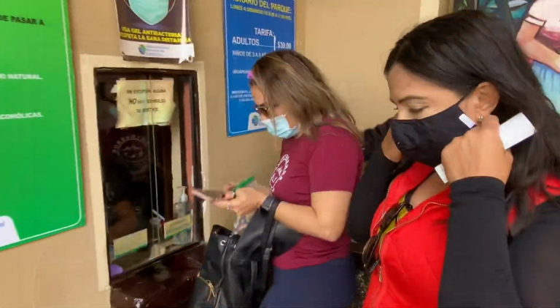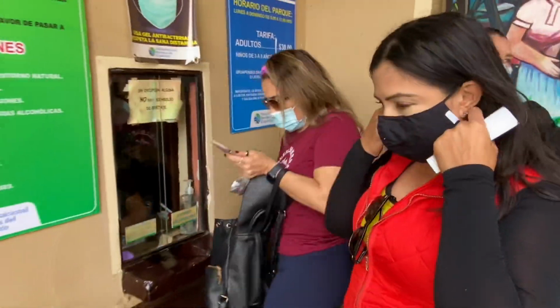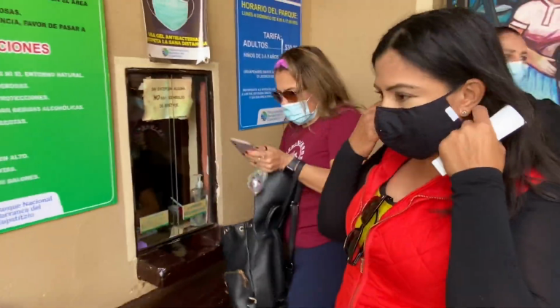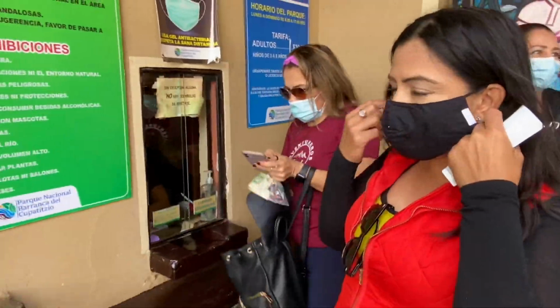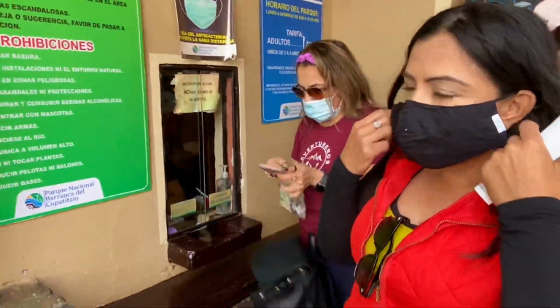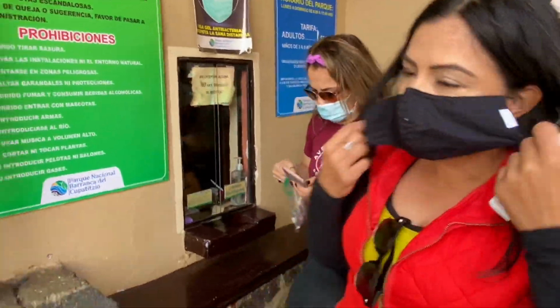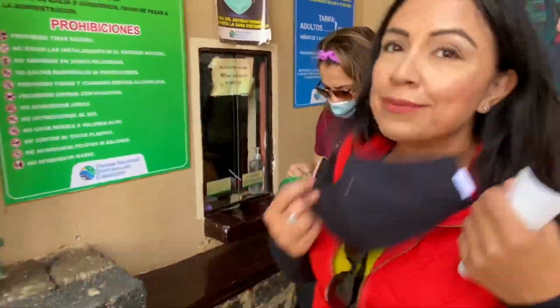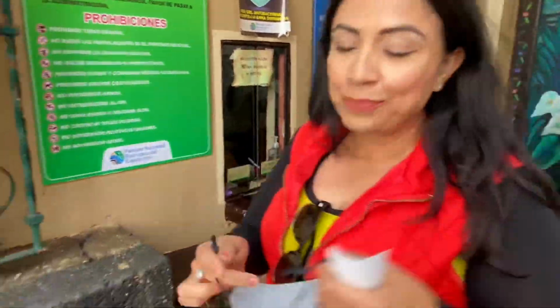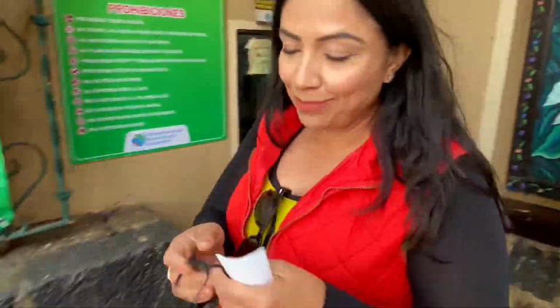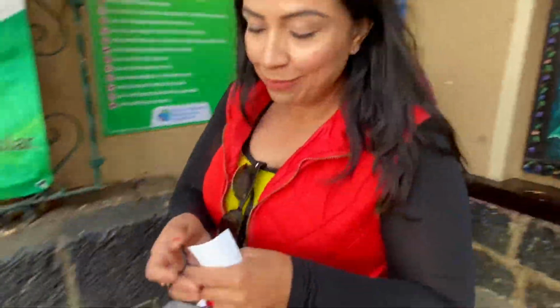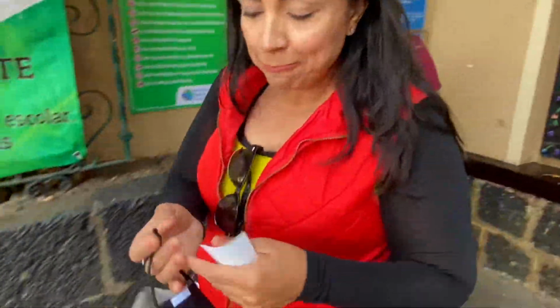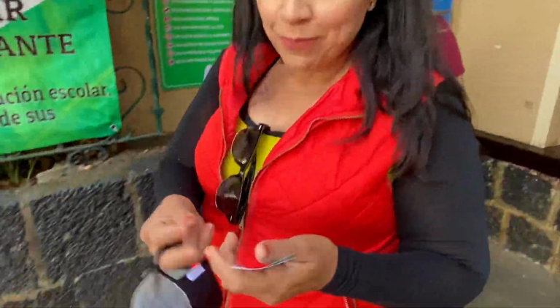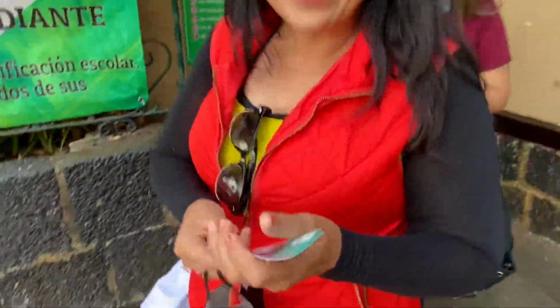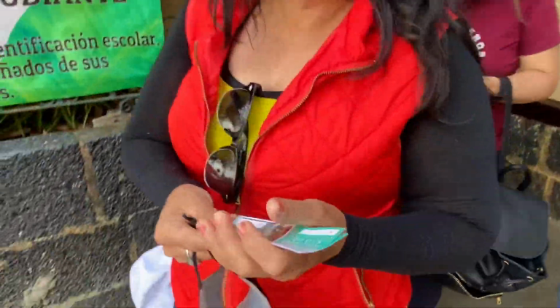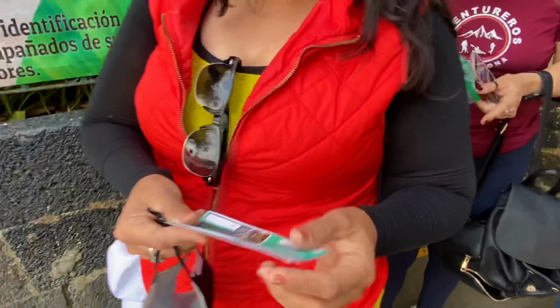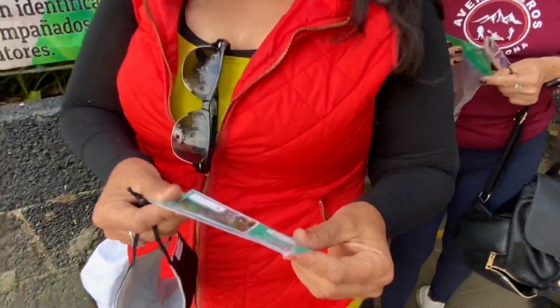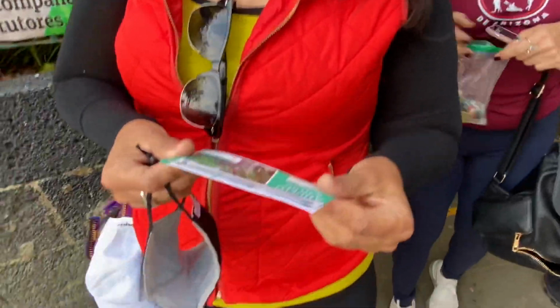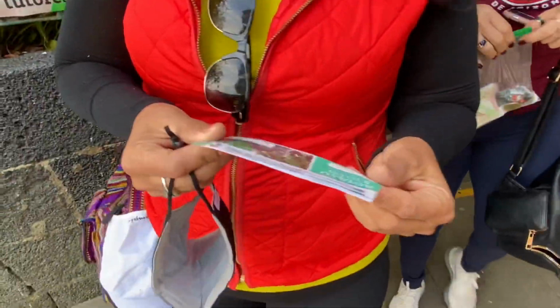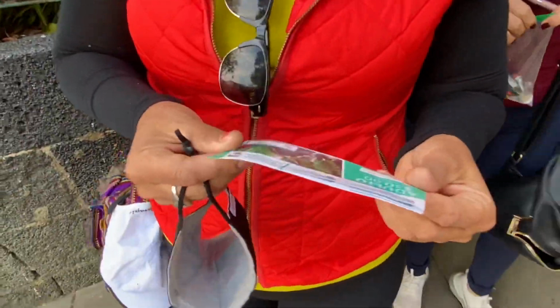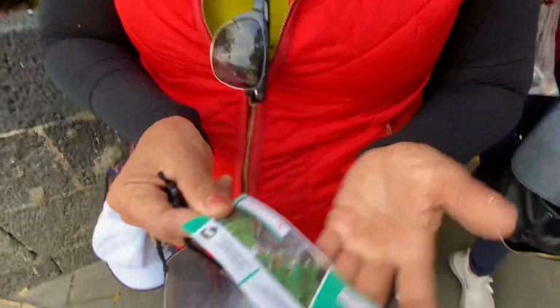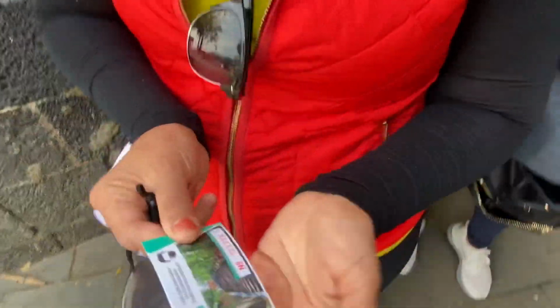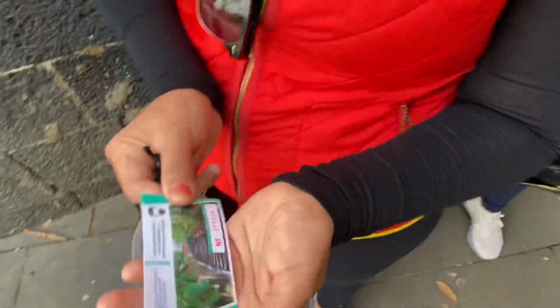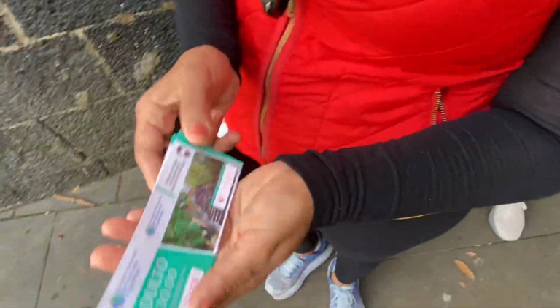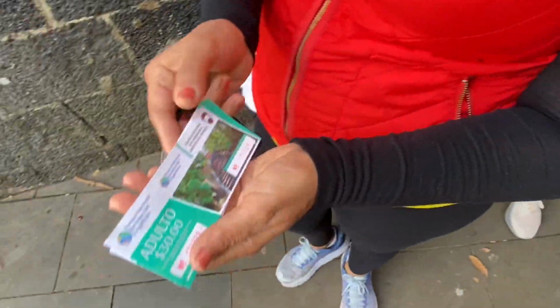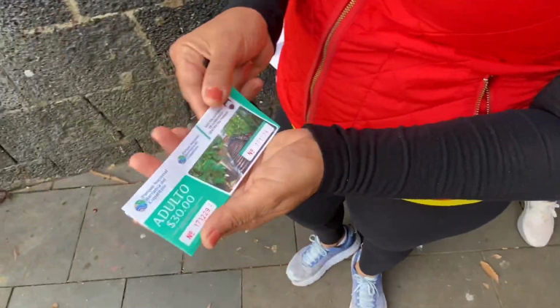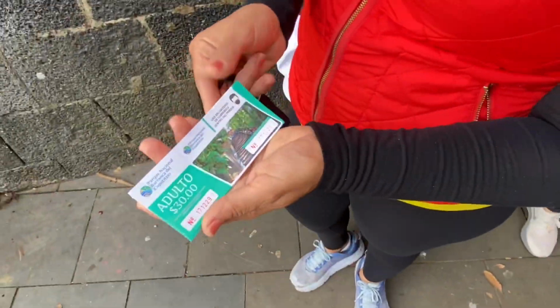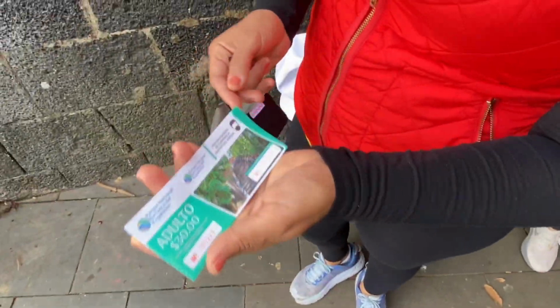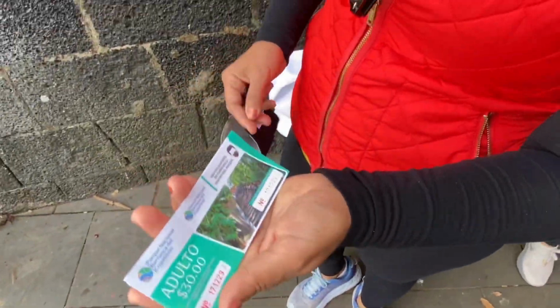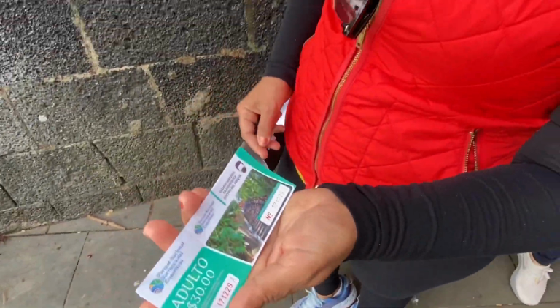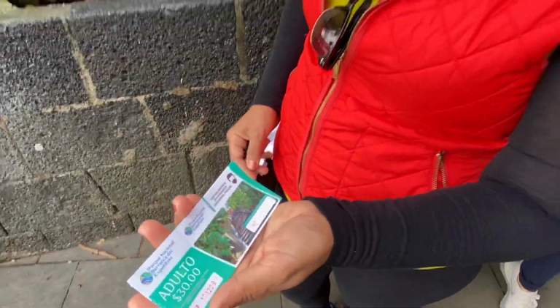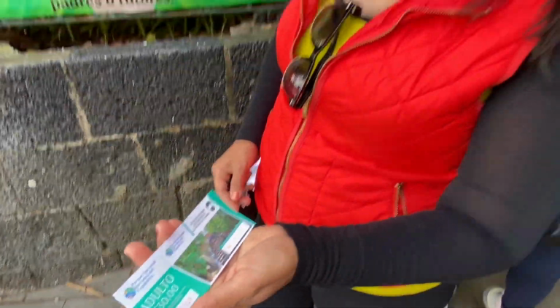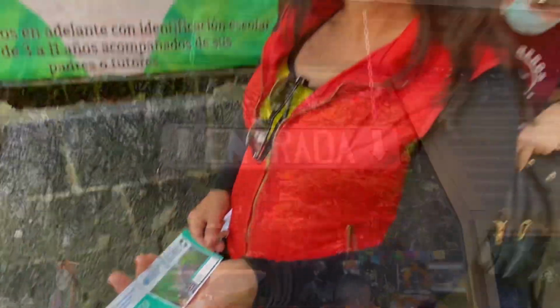How much? ¿Costo para entrar? 30 pesos. 30 pesos por persona. Sí, aquí está. Perfecto.